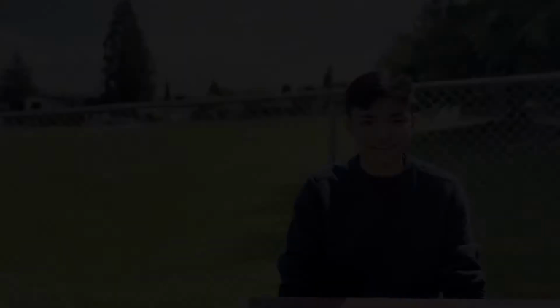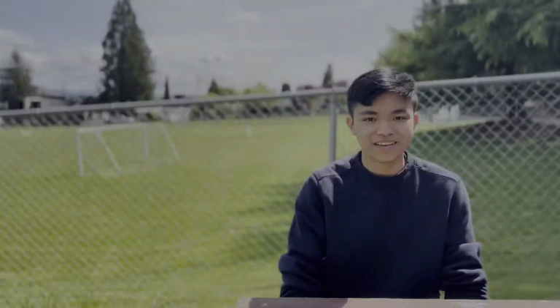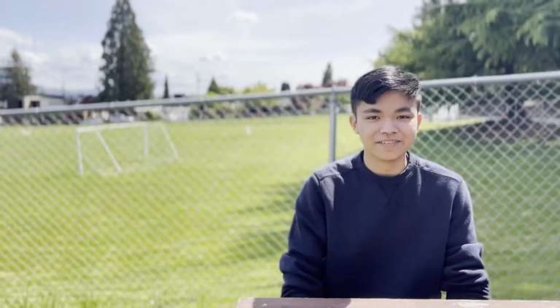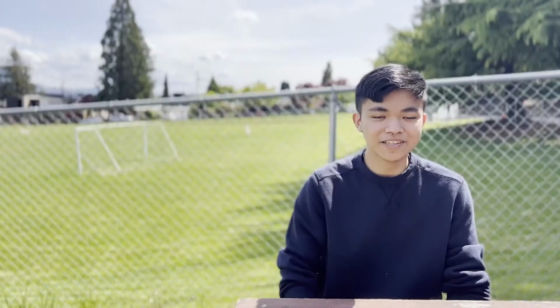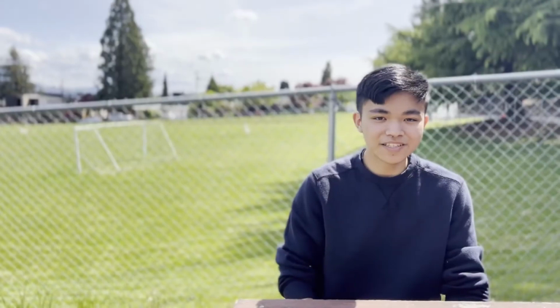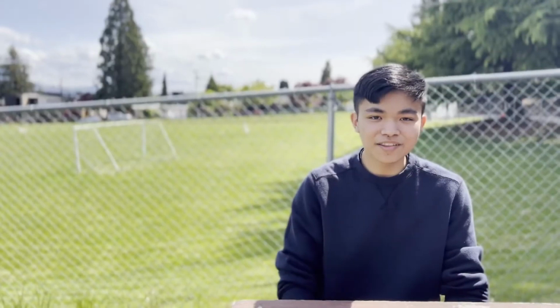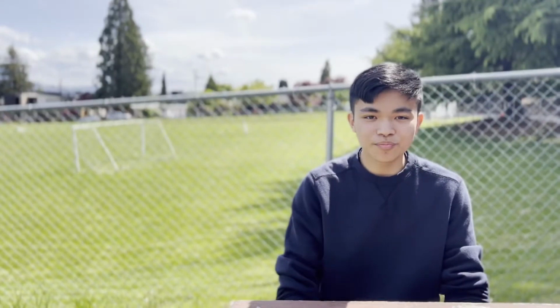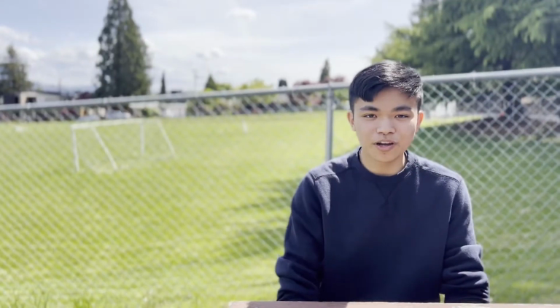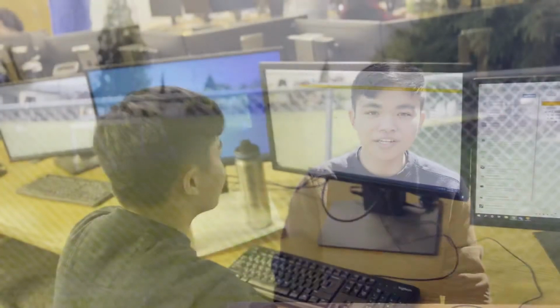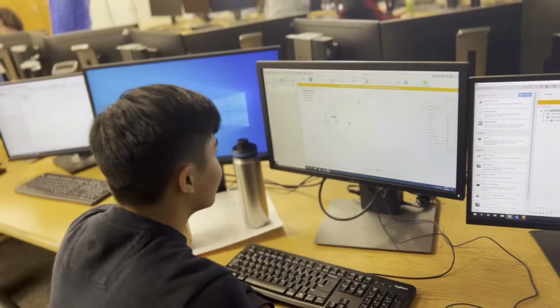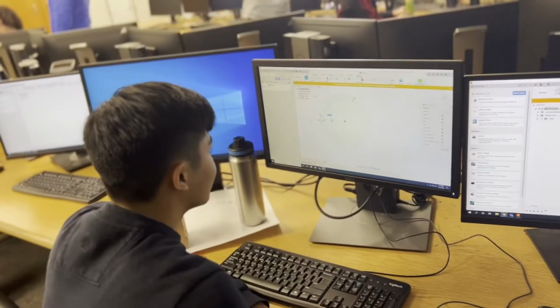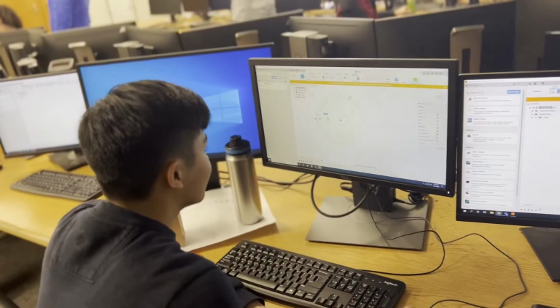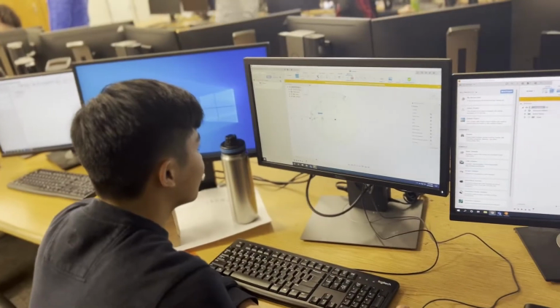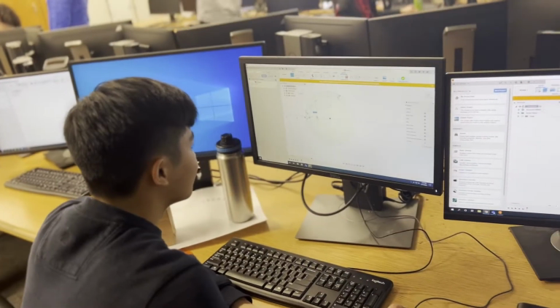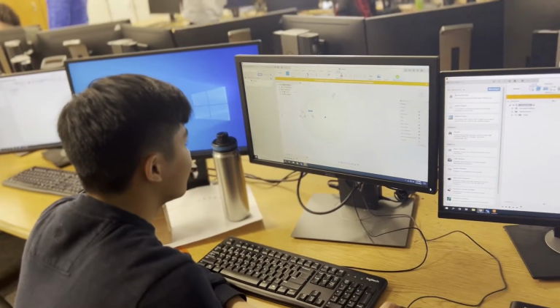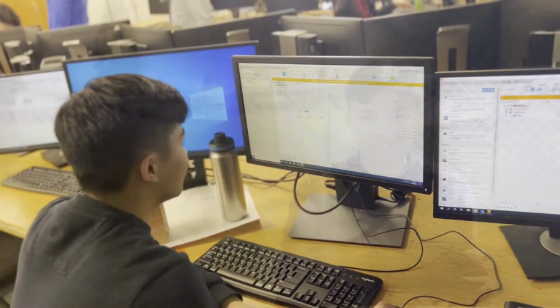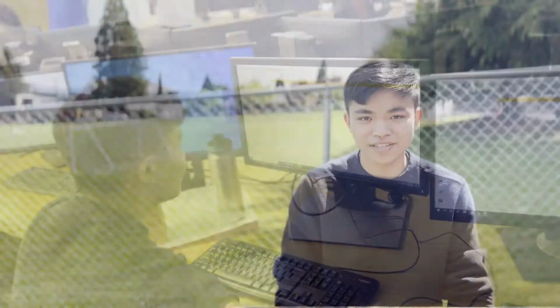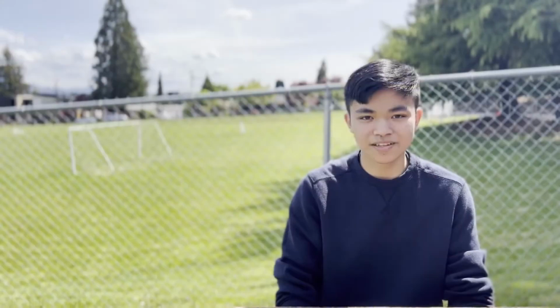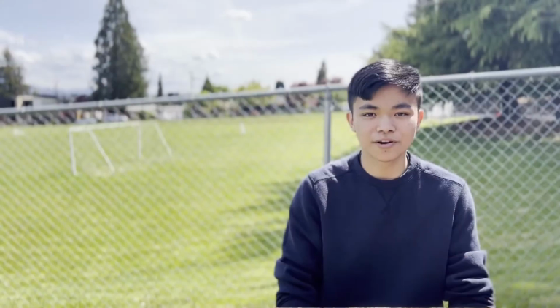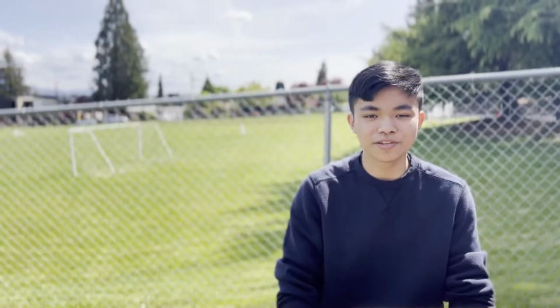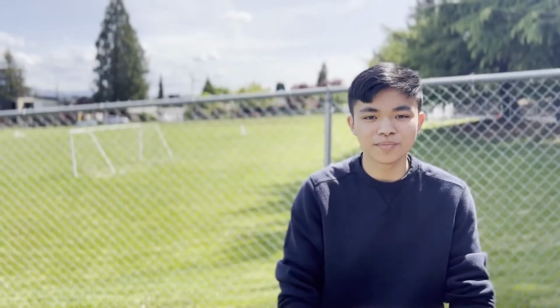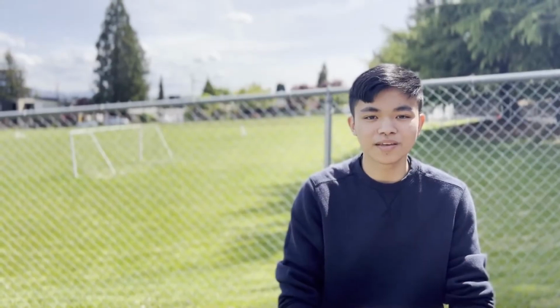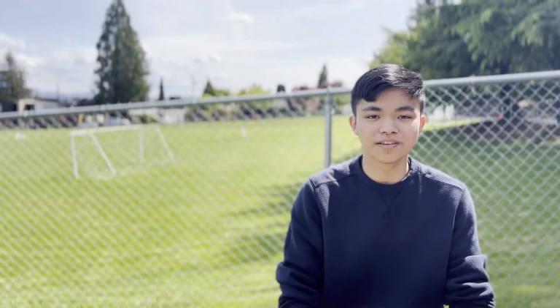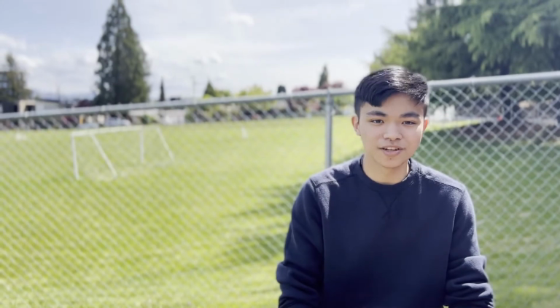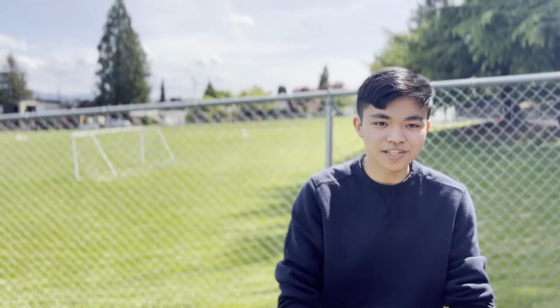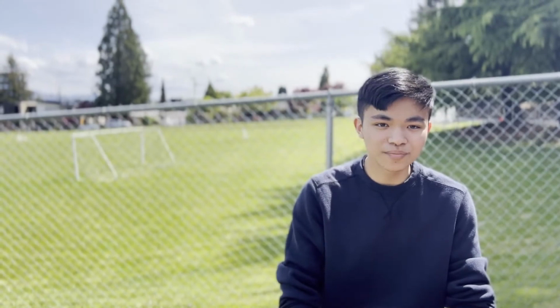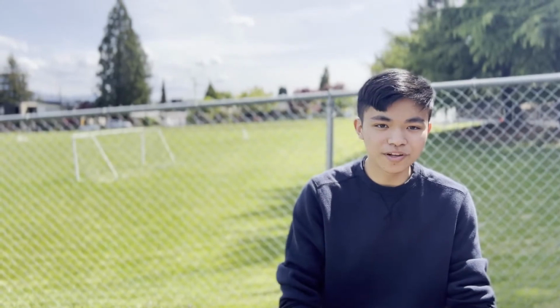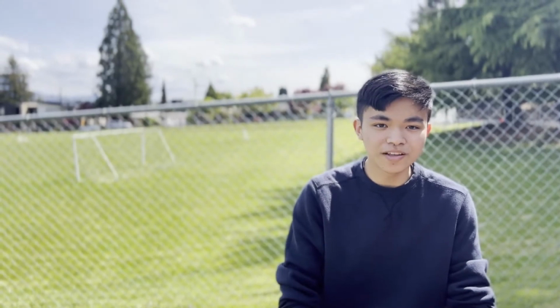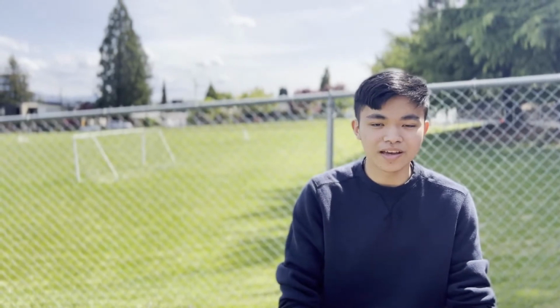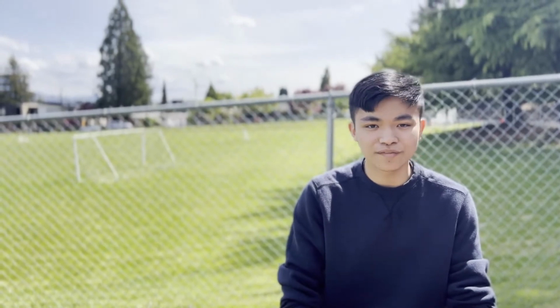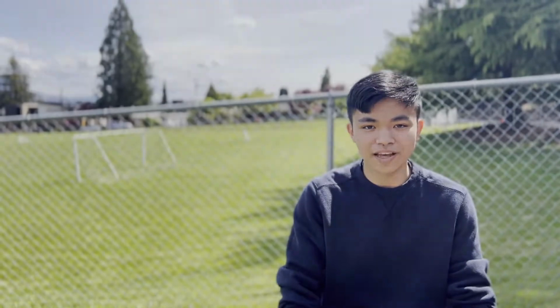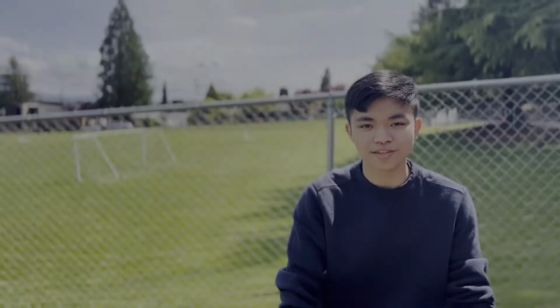We designed our project in Fusion 360 in order to make it adjustable and flexible.